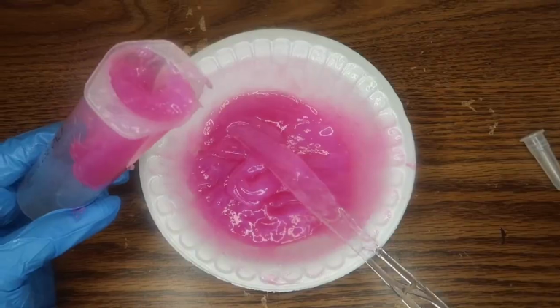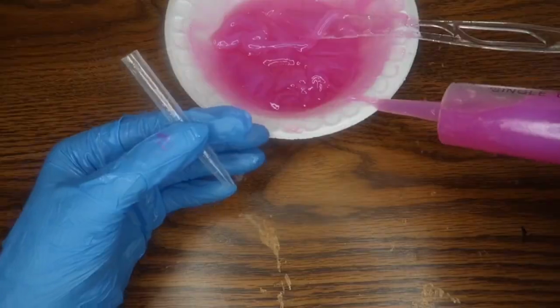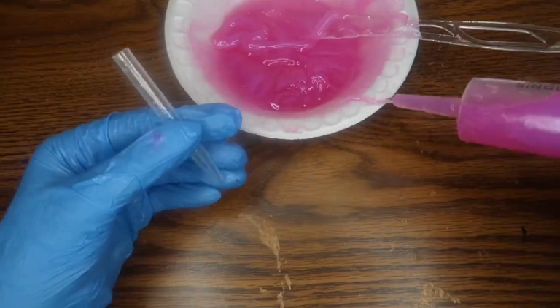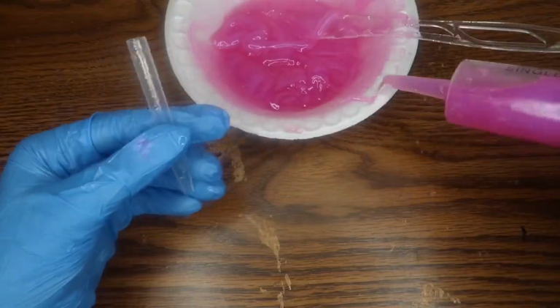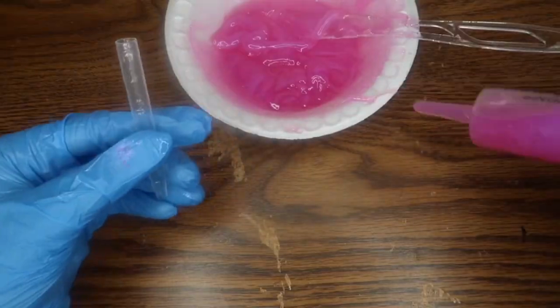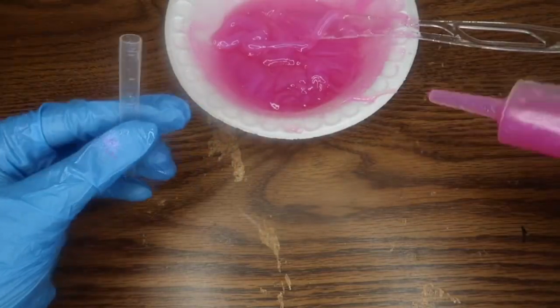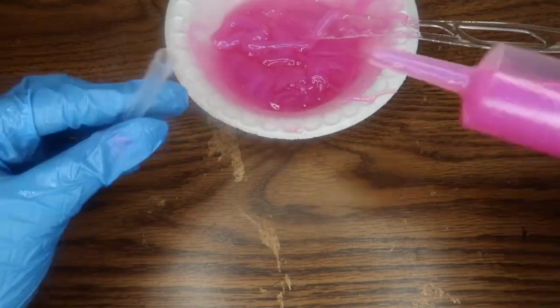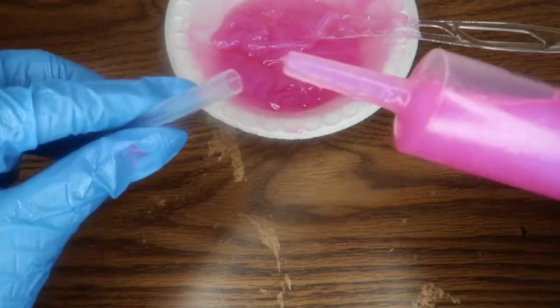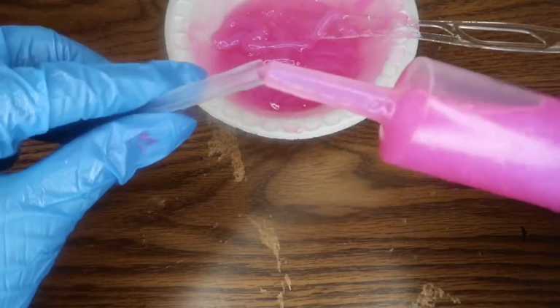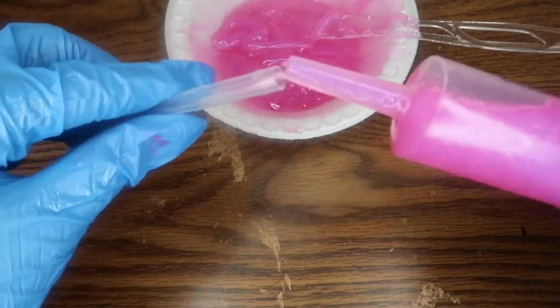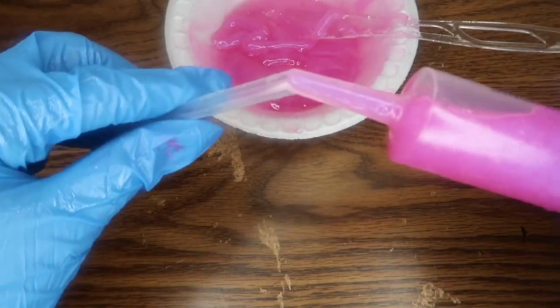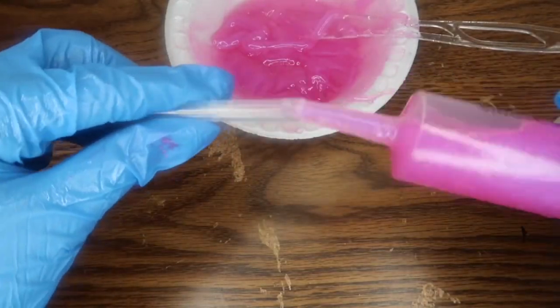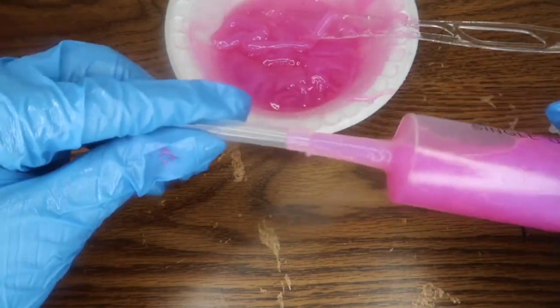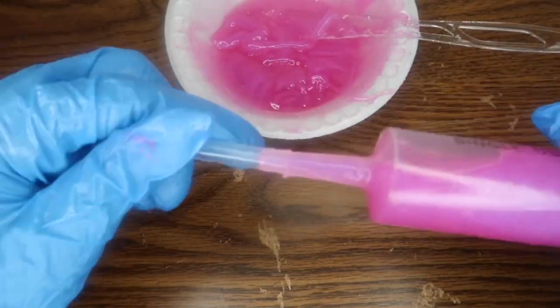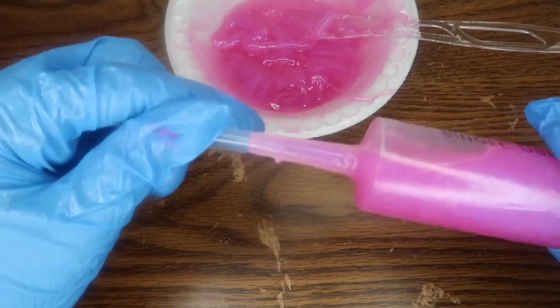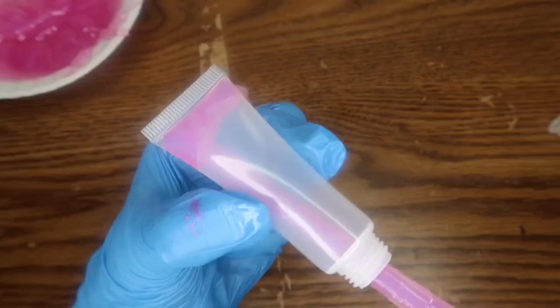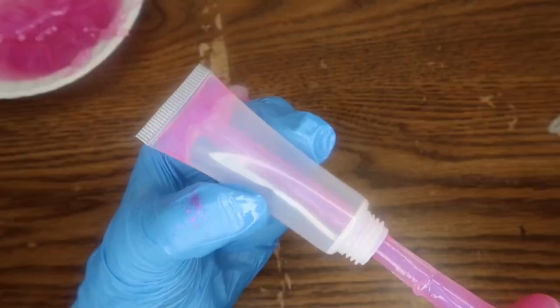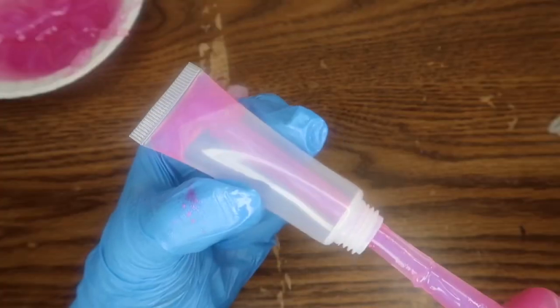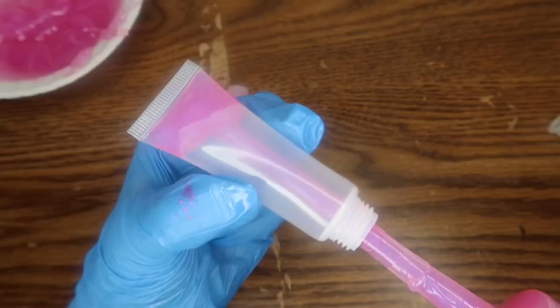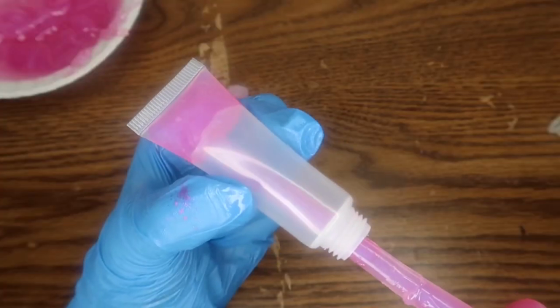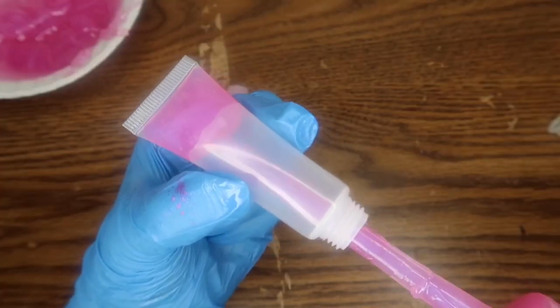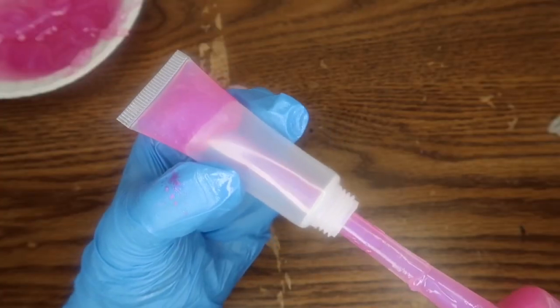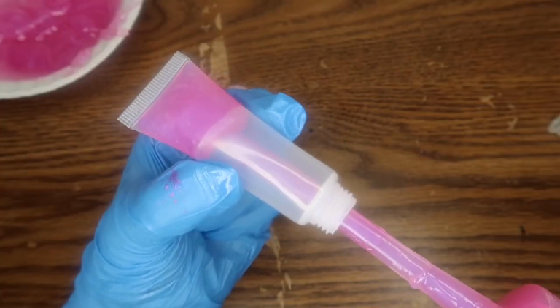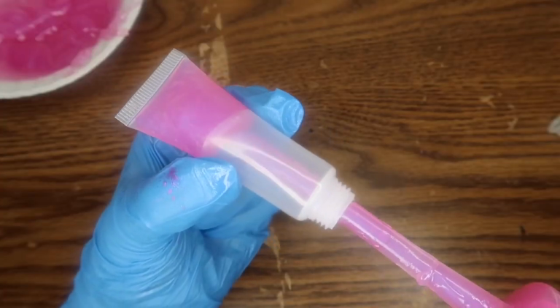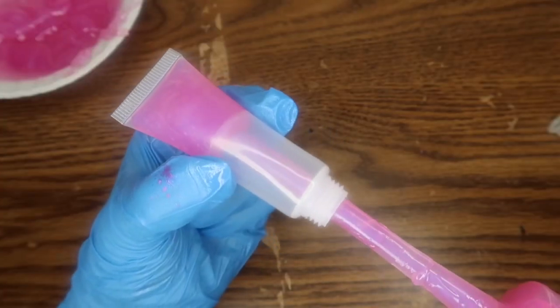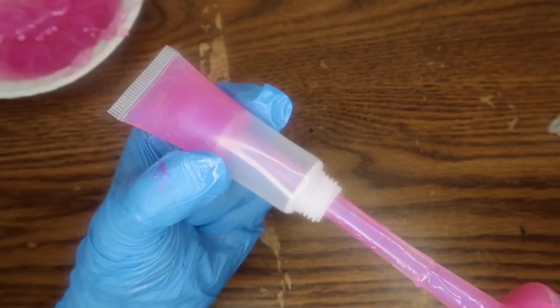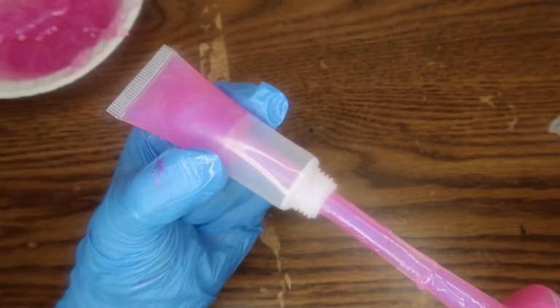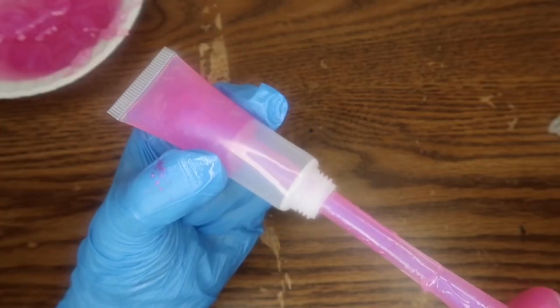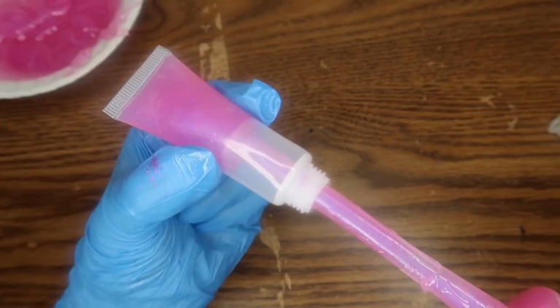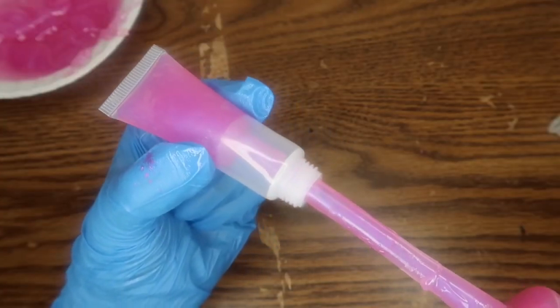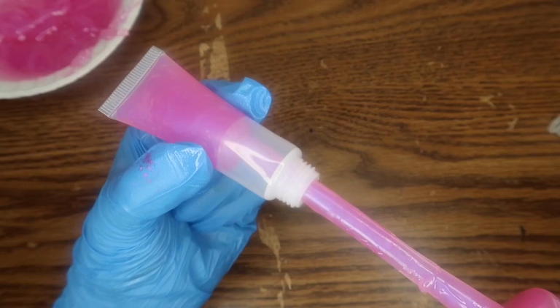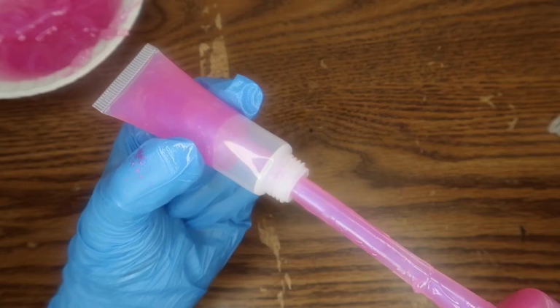Now I'm just going to fill up the tubes. This is the really satisfying part, so I'm just going to be quiet for this part.